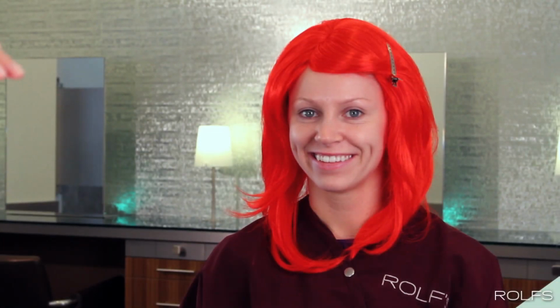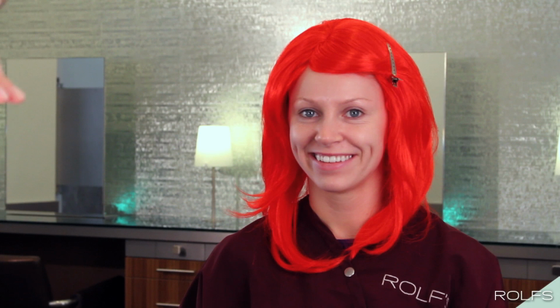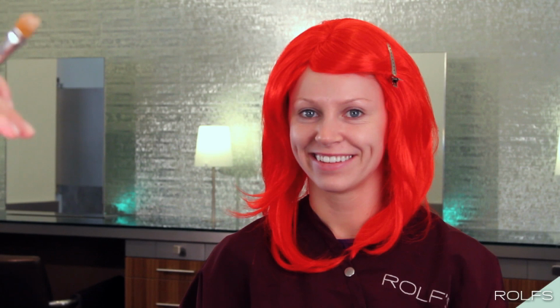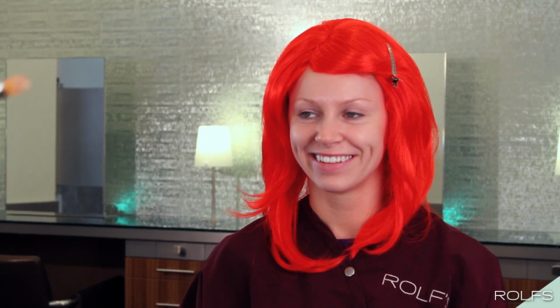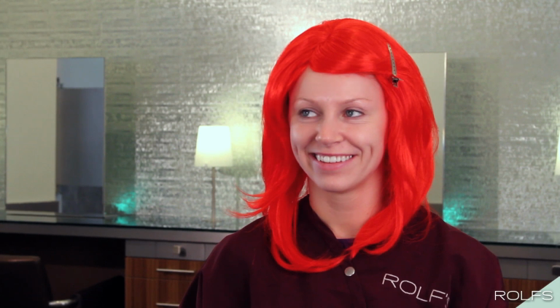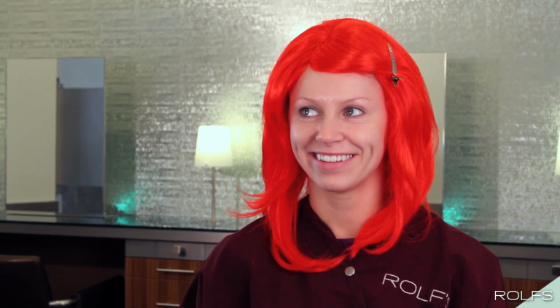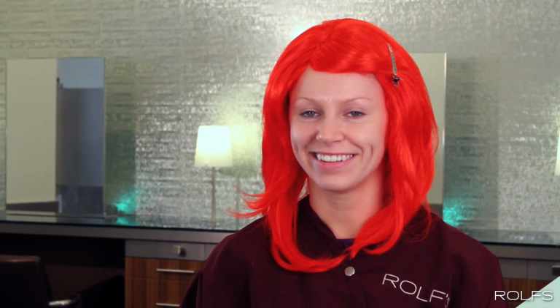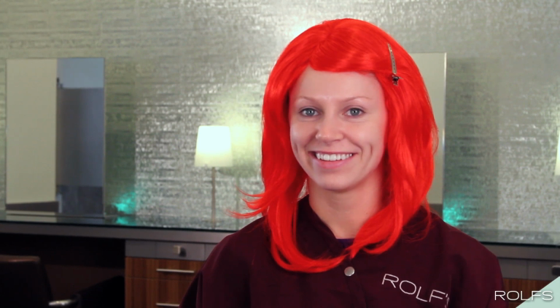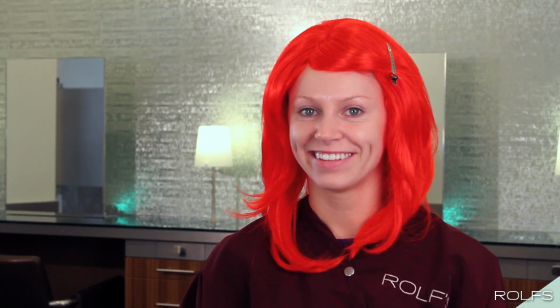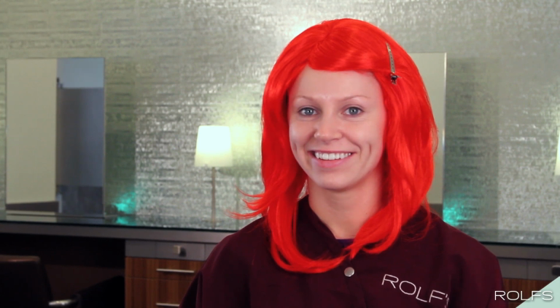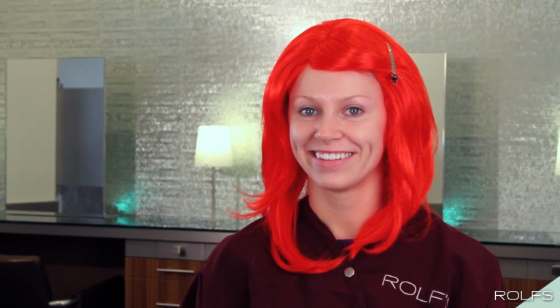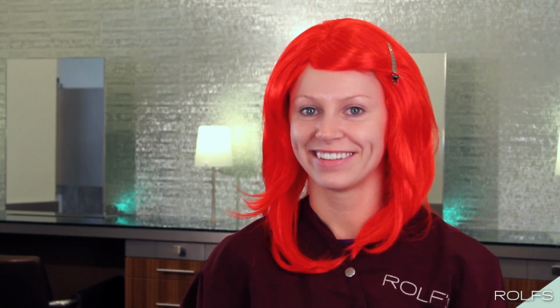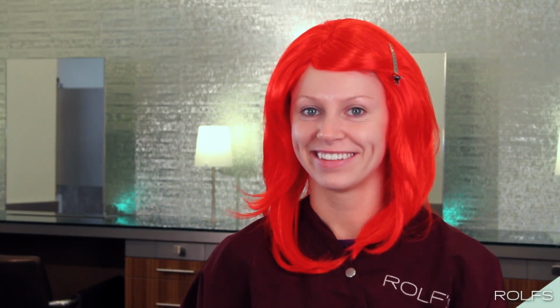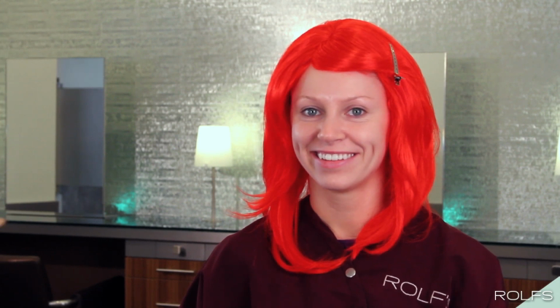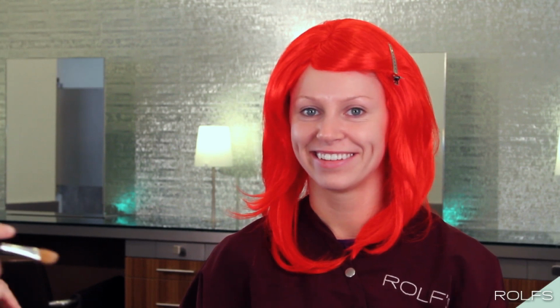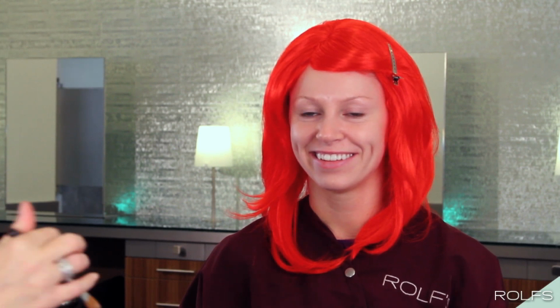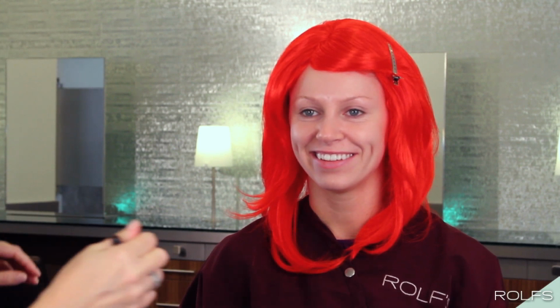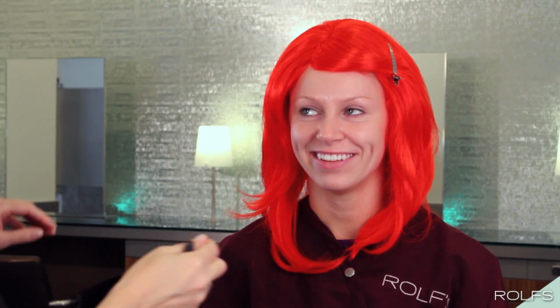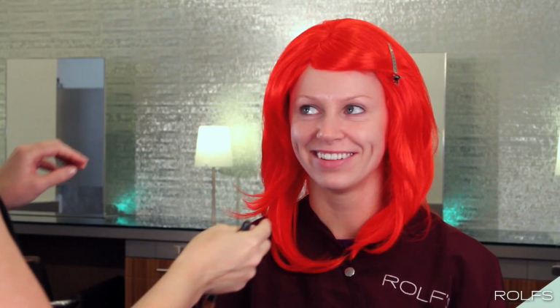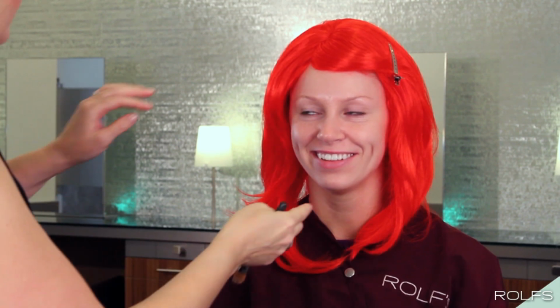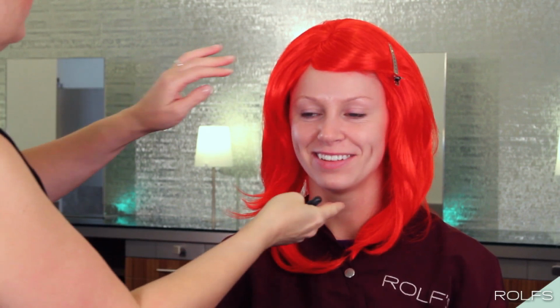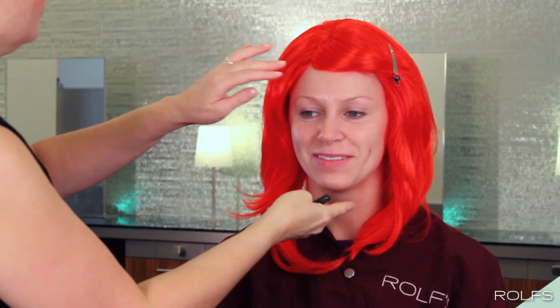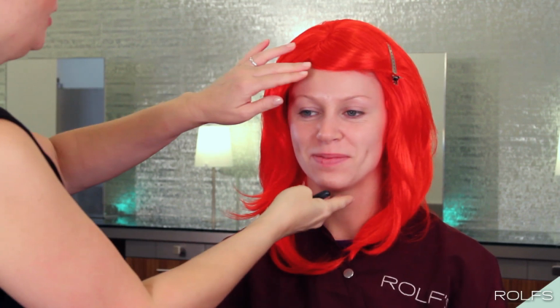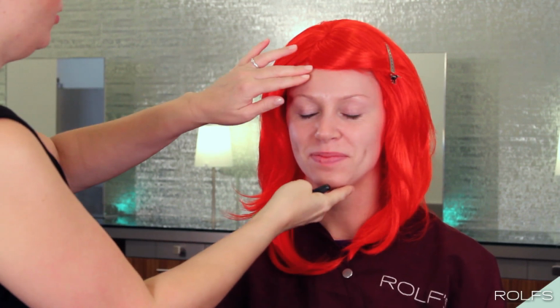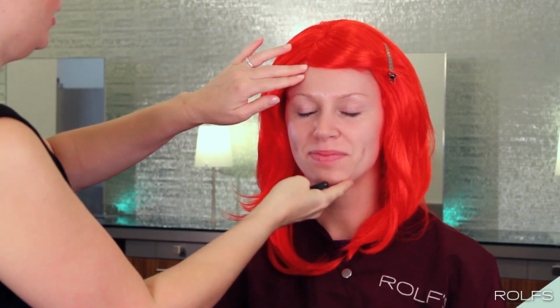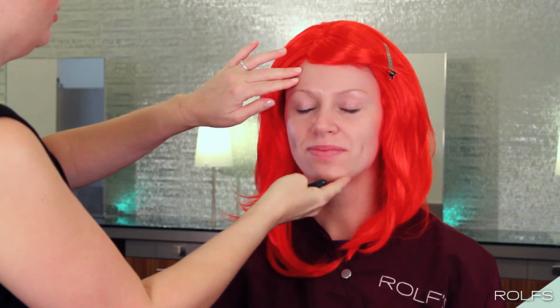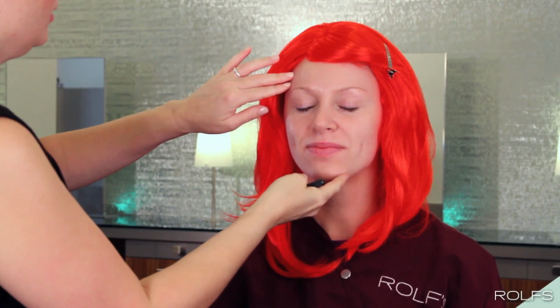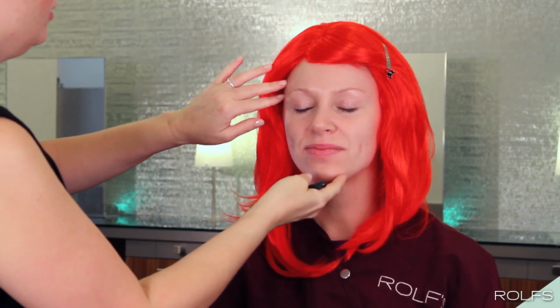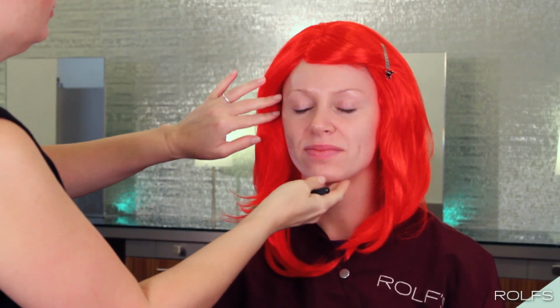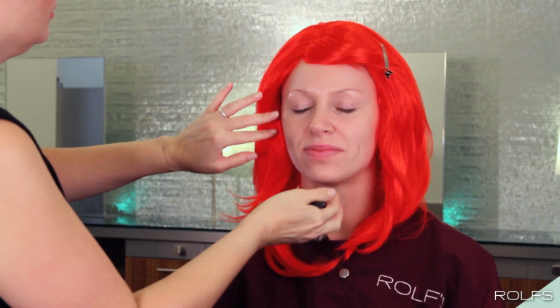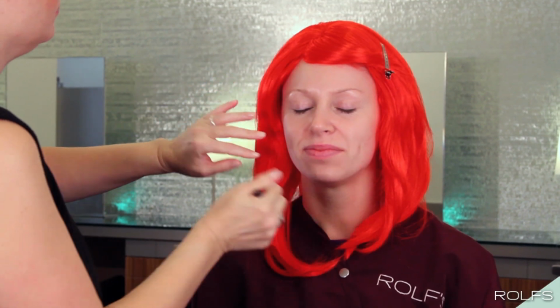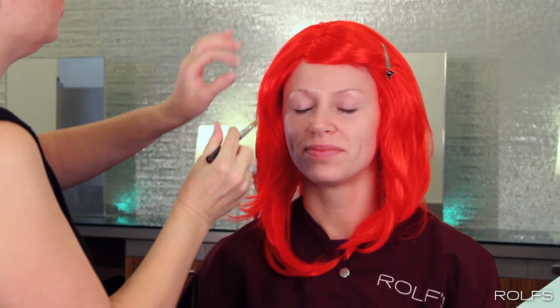Join us under the sea as we show you how to achieve Ariel's gorgeous ocean-inspired makeup look.